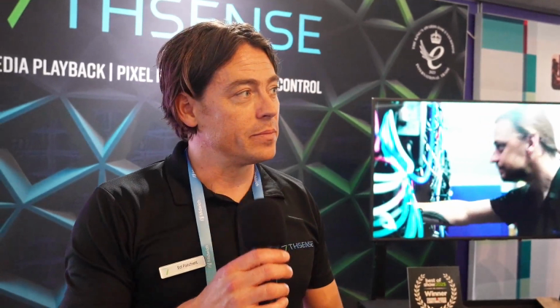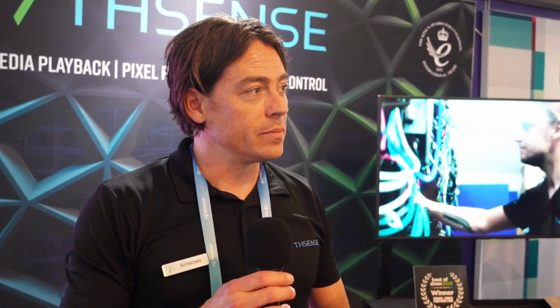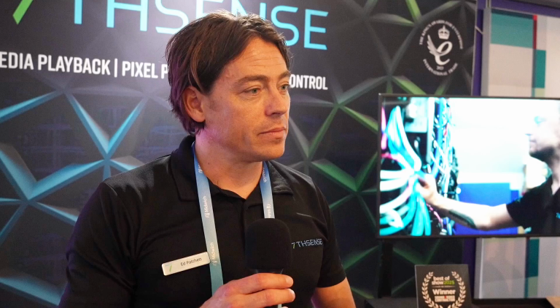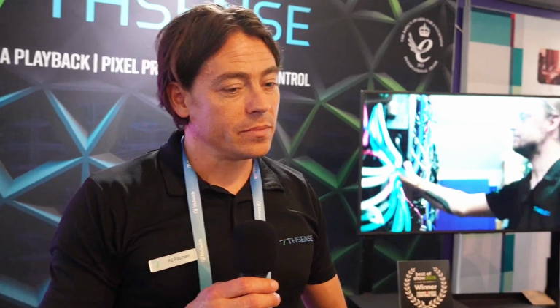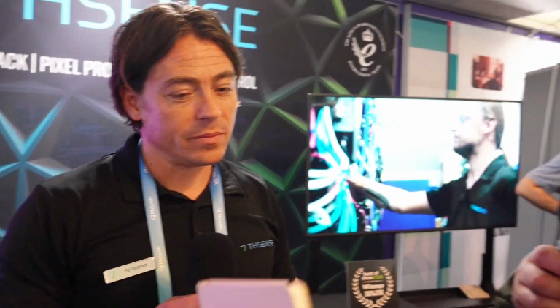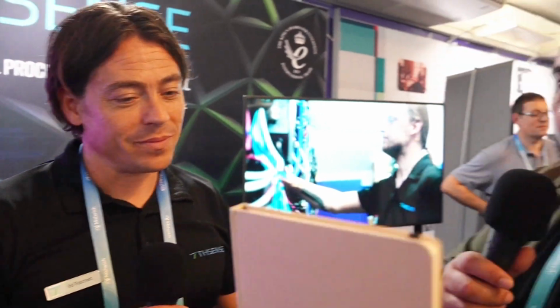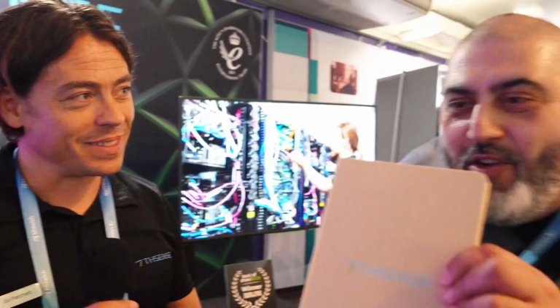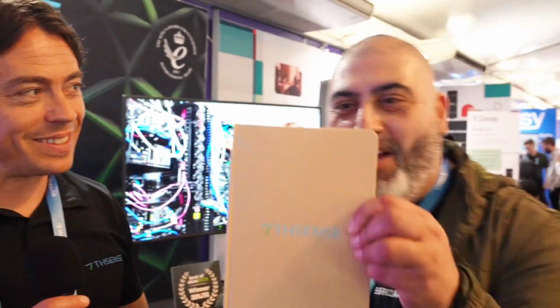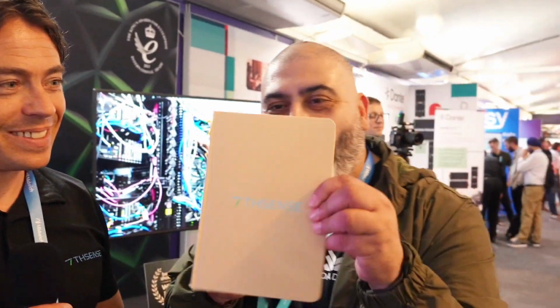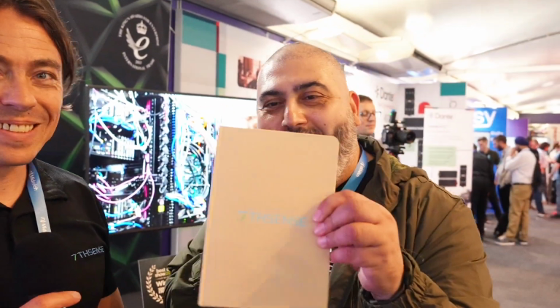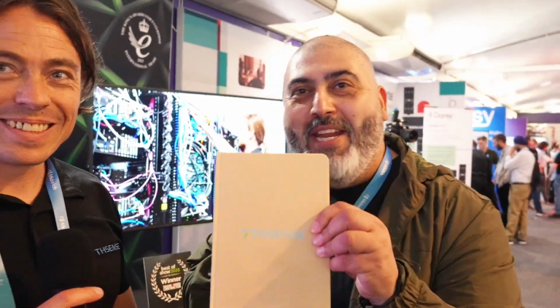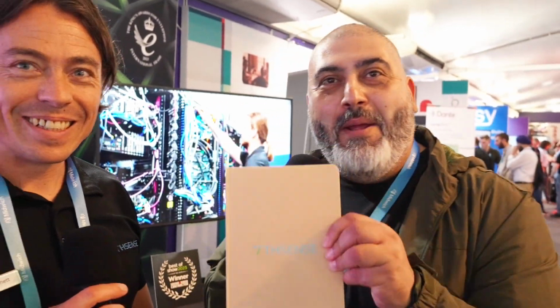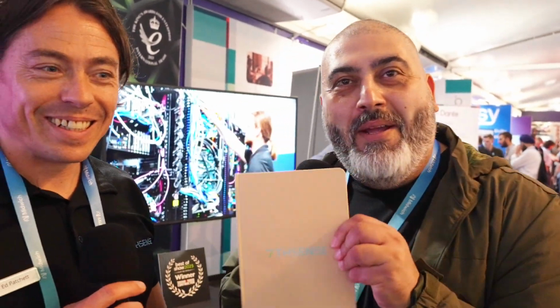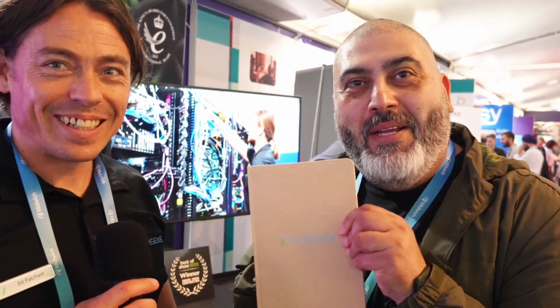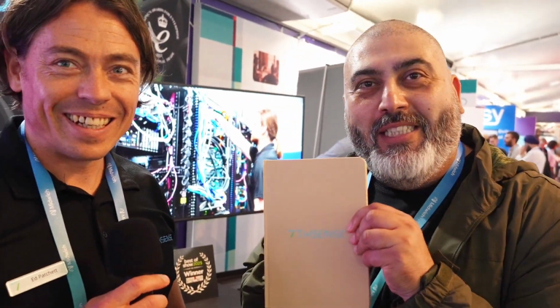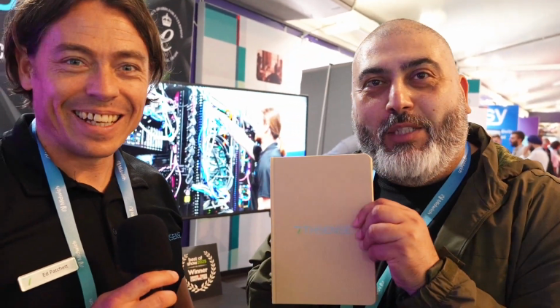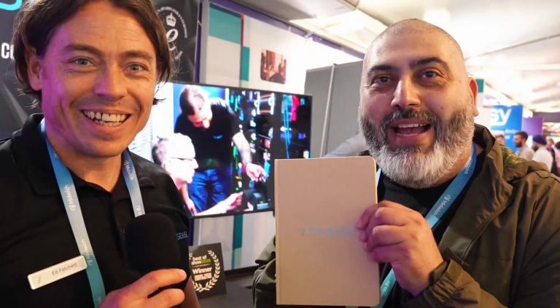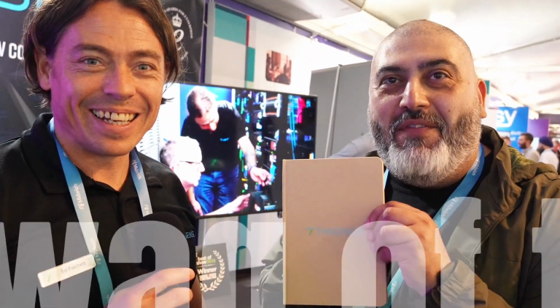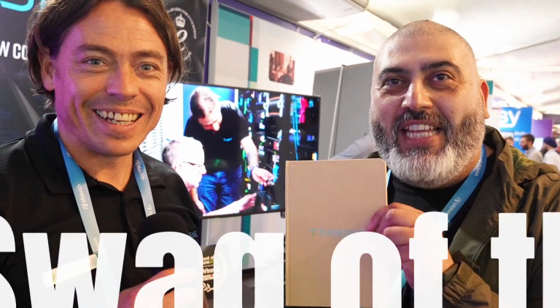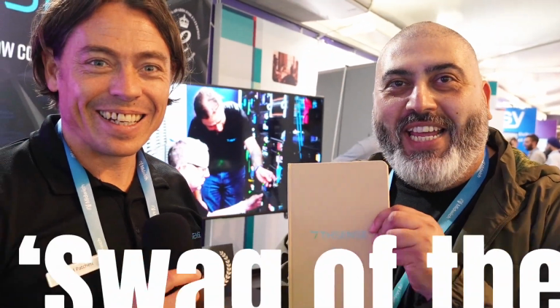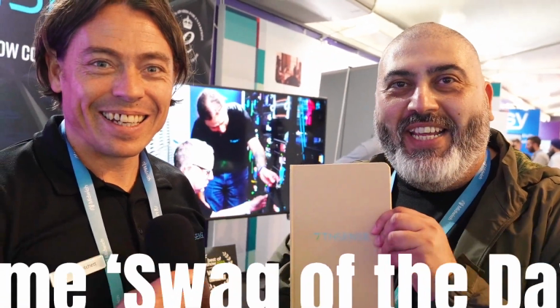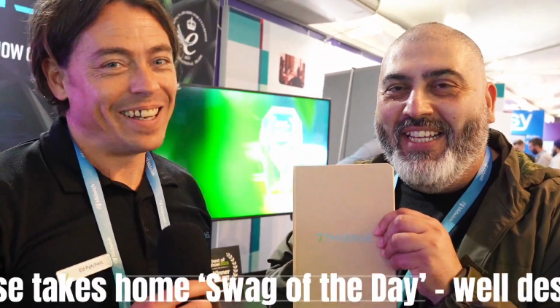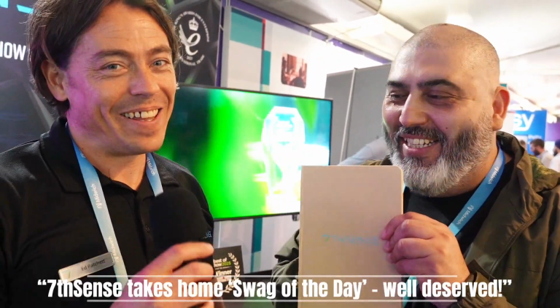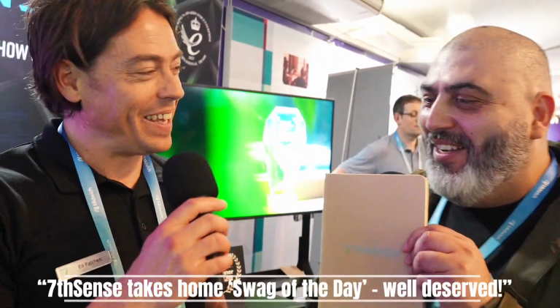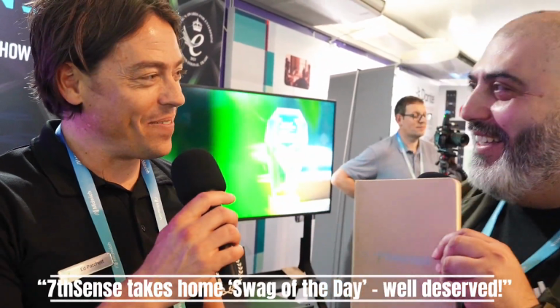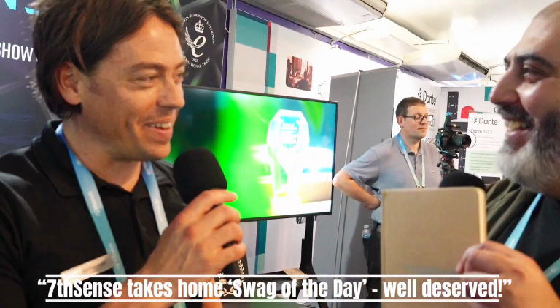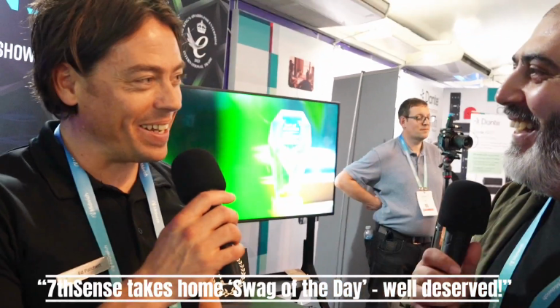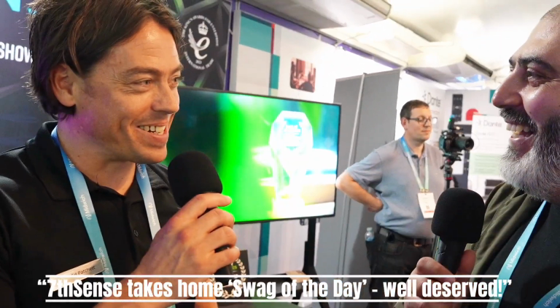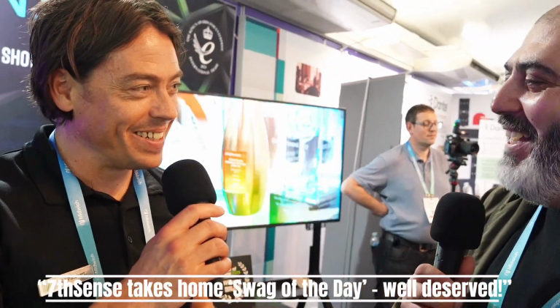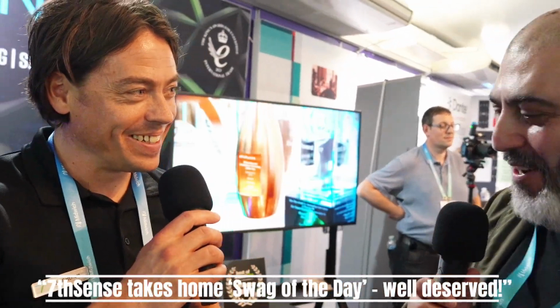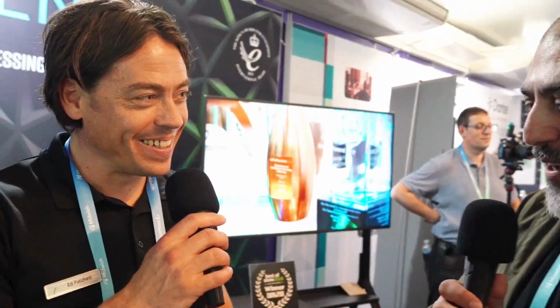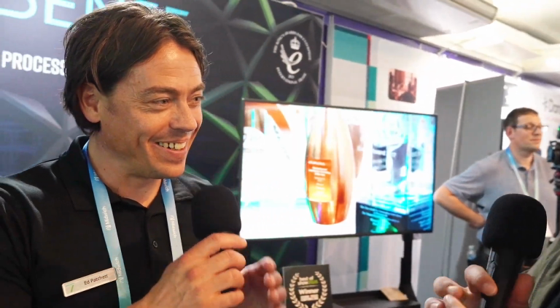And talking about quality, you guys win swag of the day. Thank you very much. Well done.